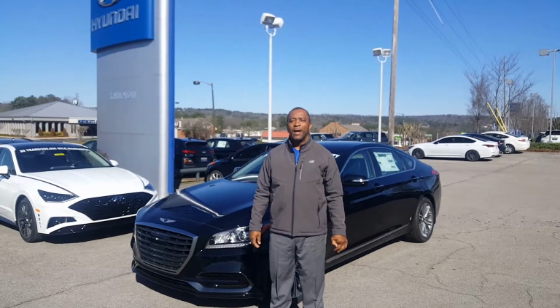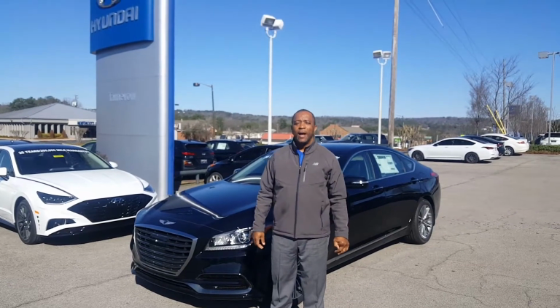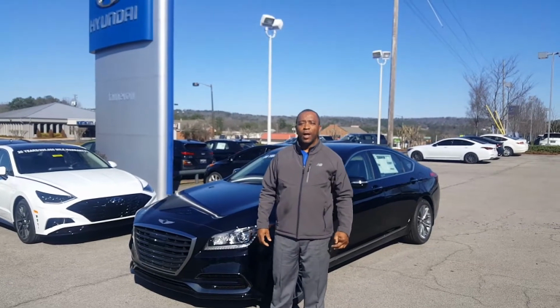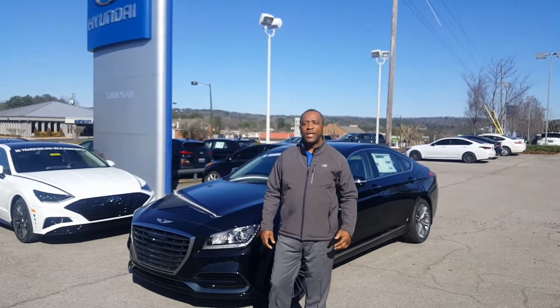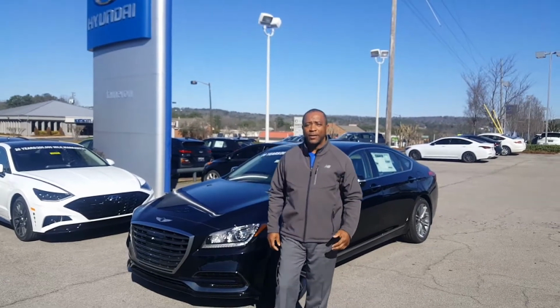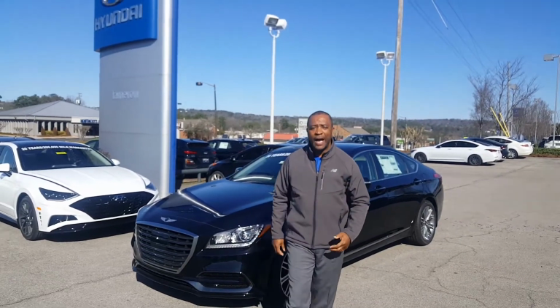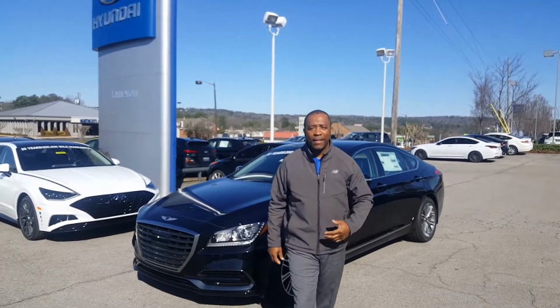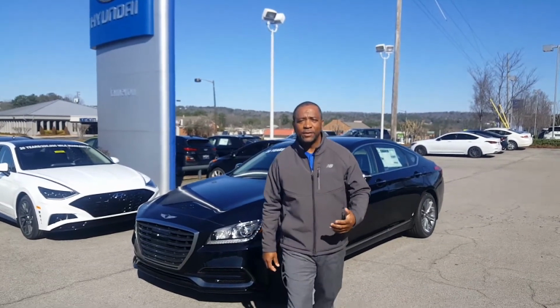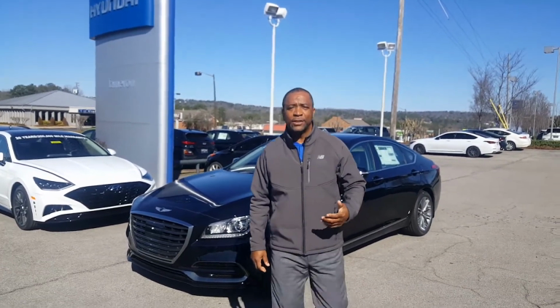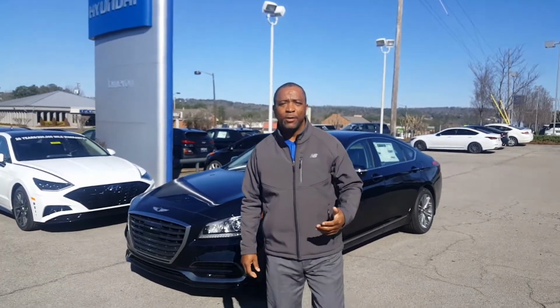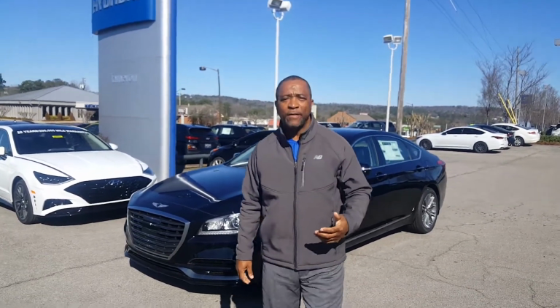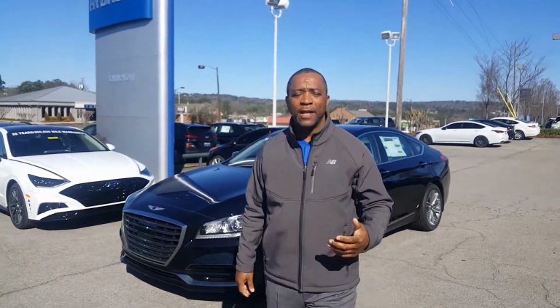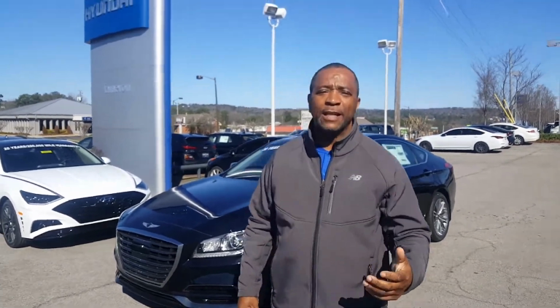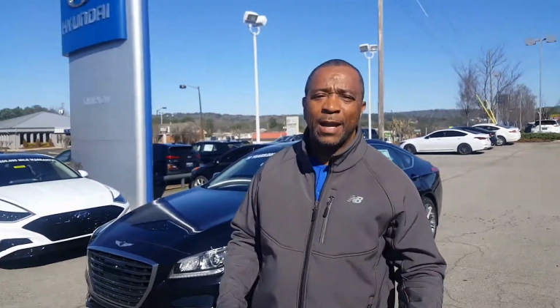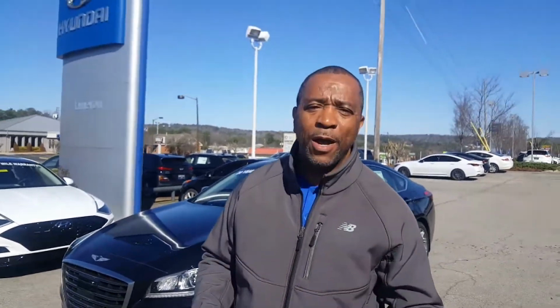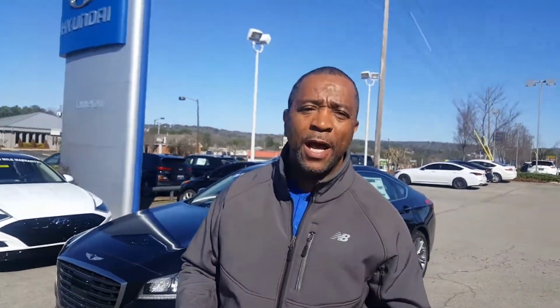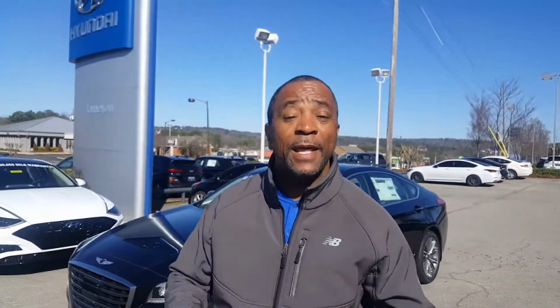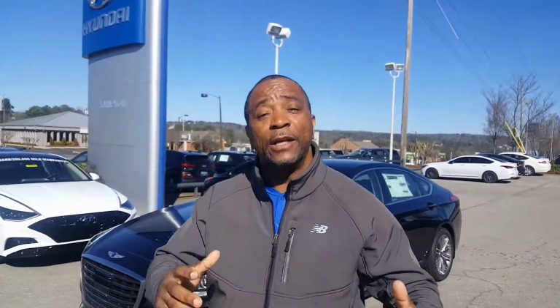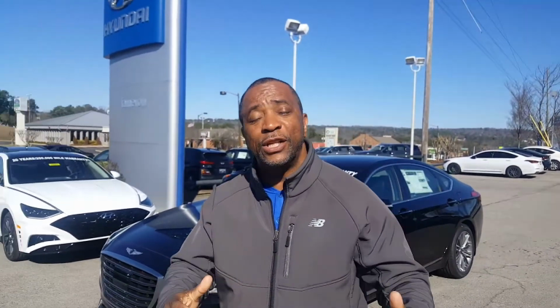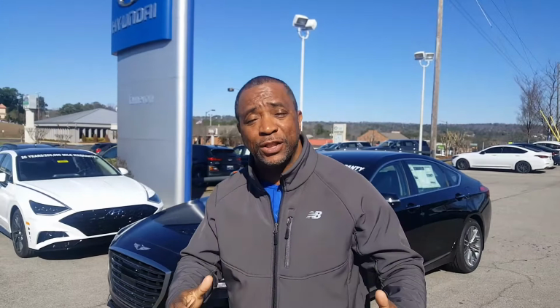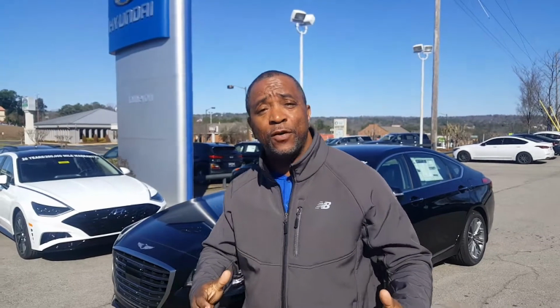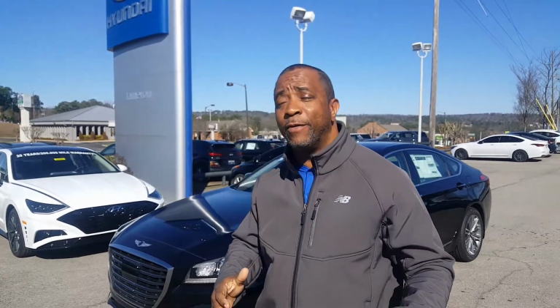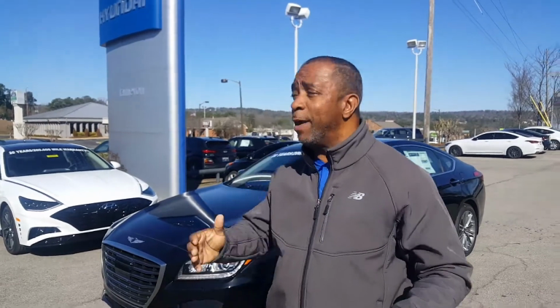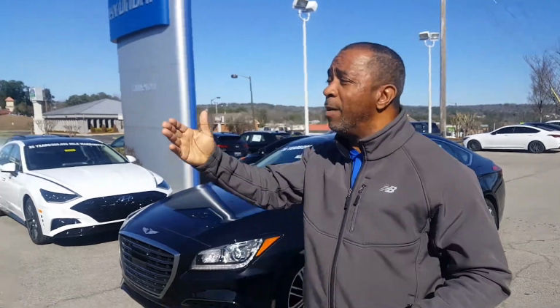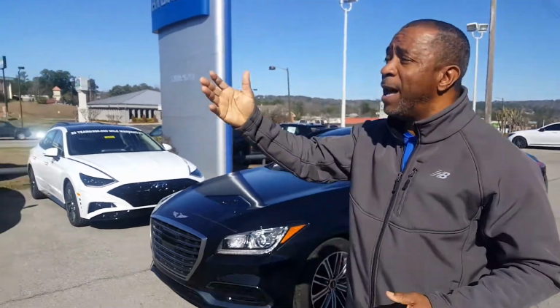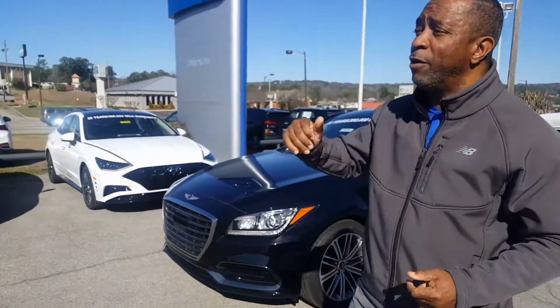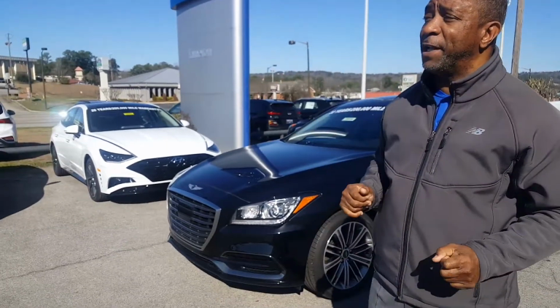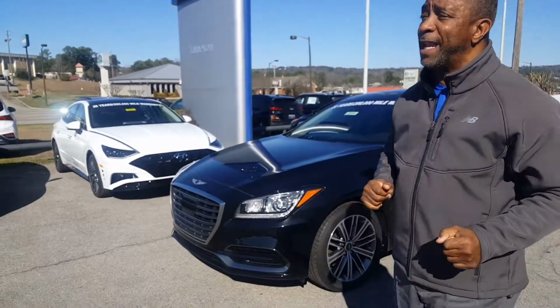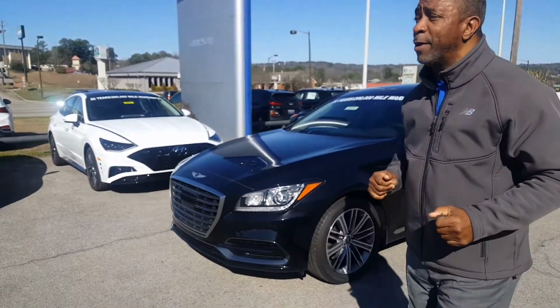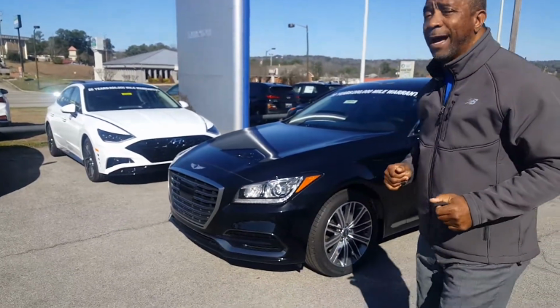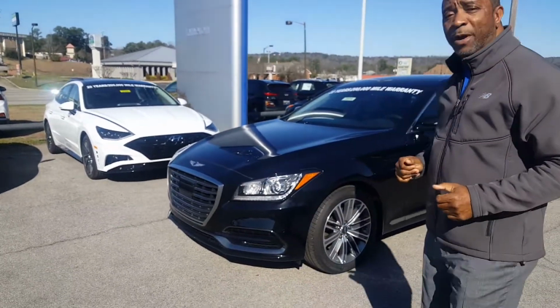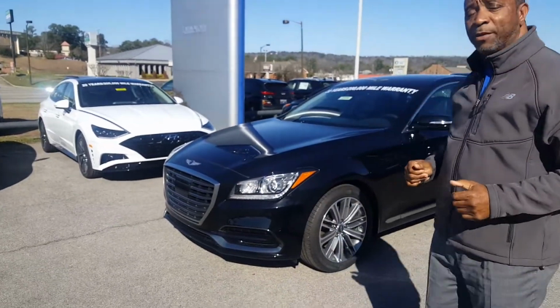Hello Tonya. This is Tony Finley here at Tameron Hyundai and Genesis of Hoover, one mile north of the gallery on Highway 31.